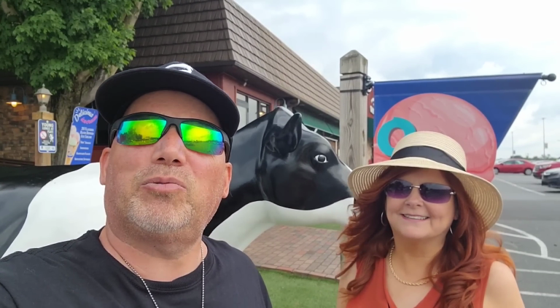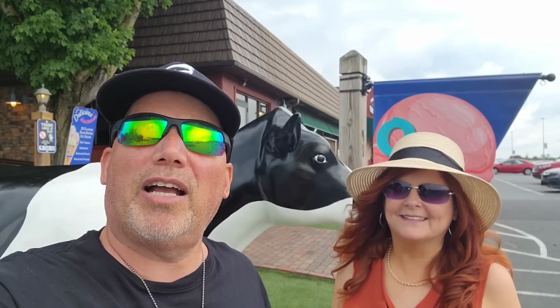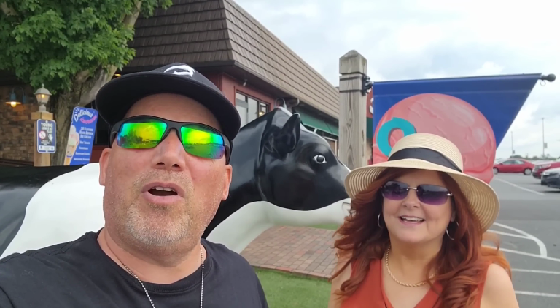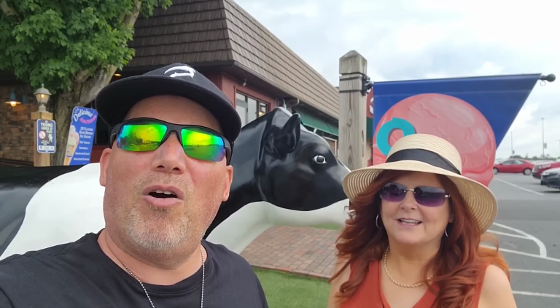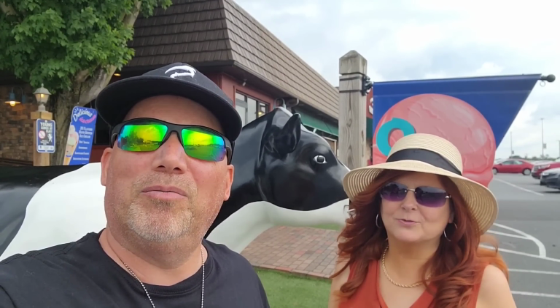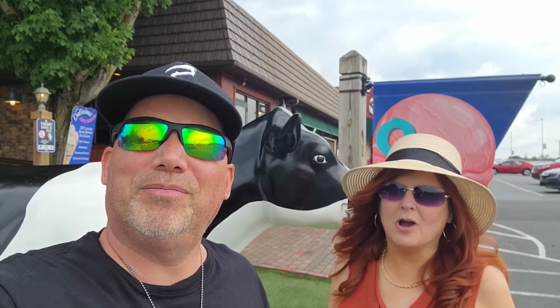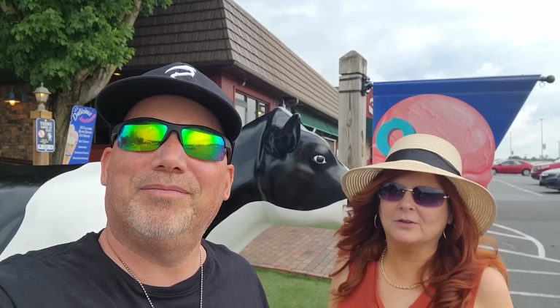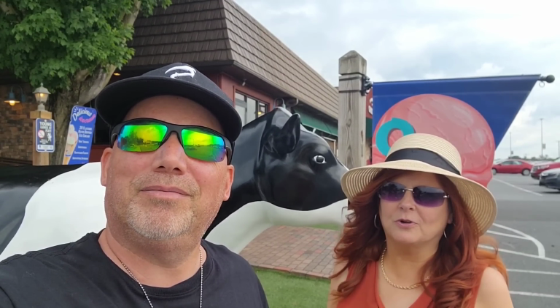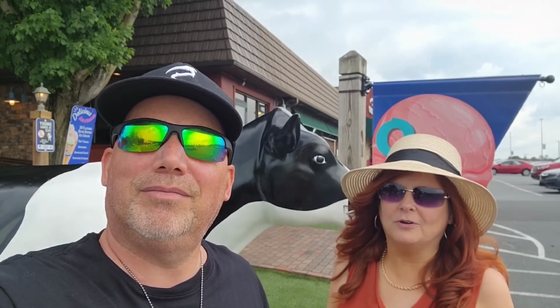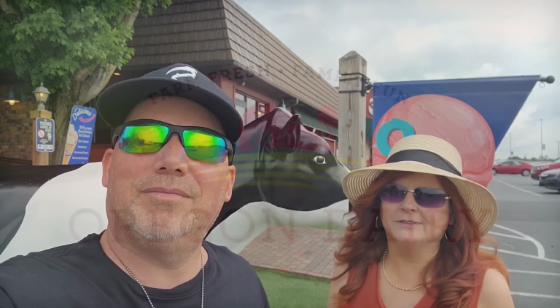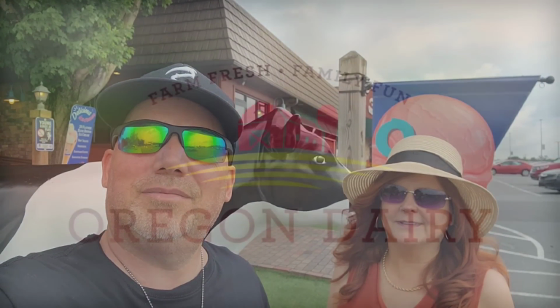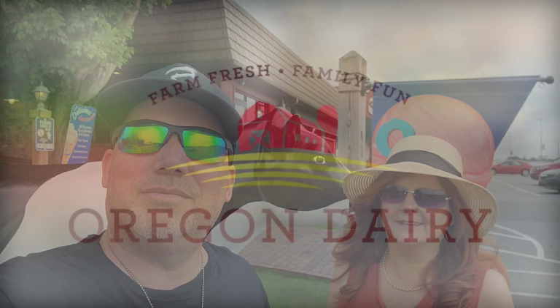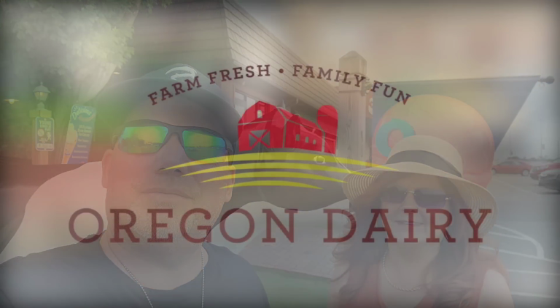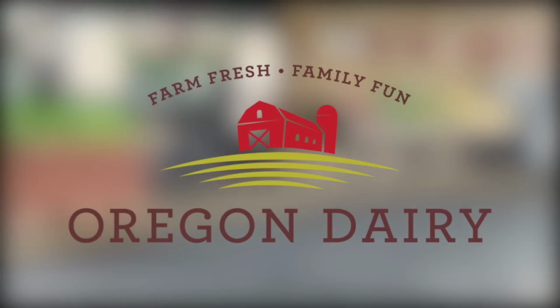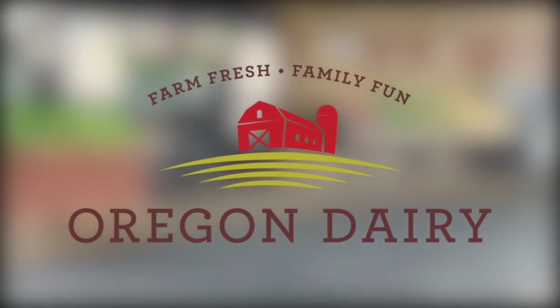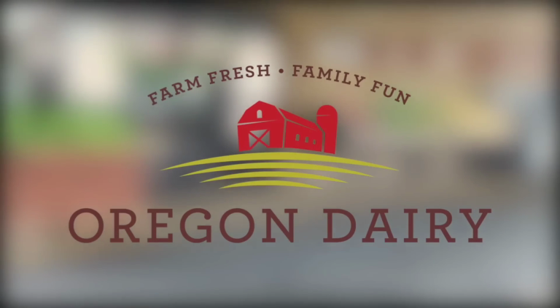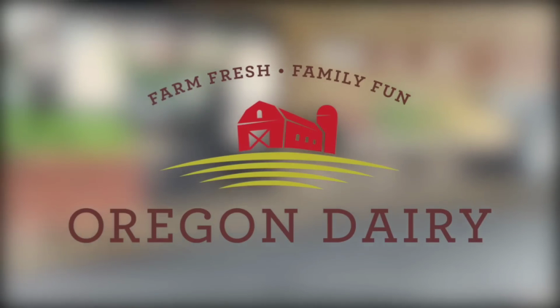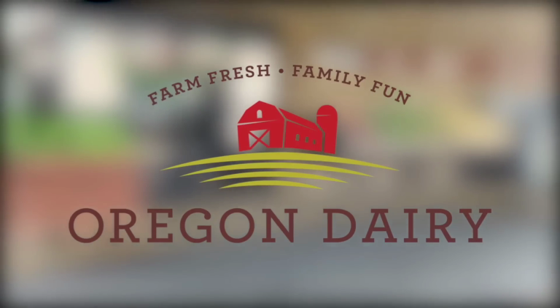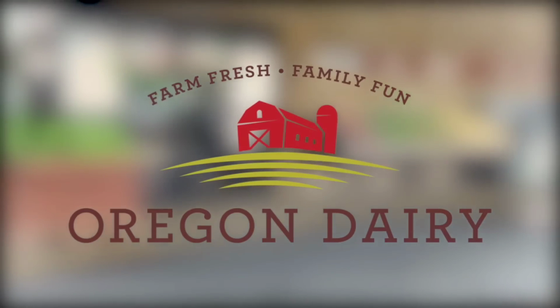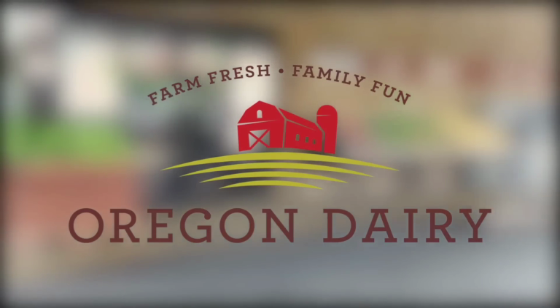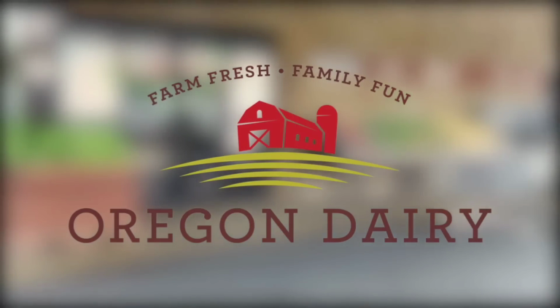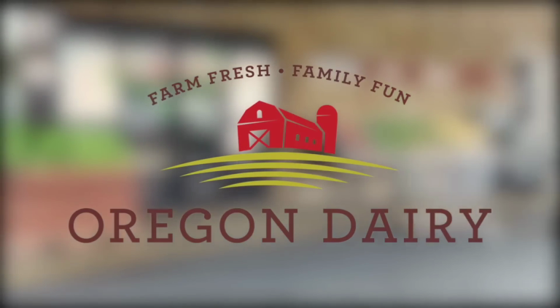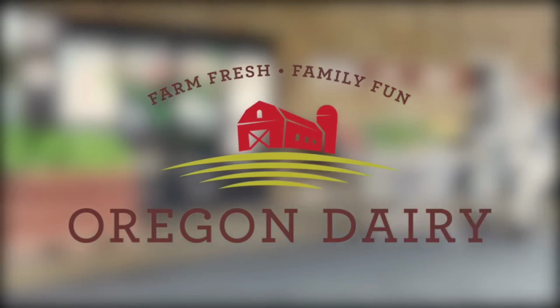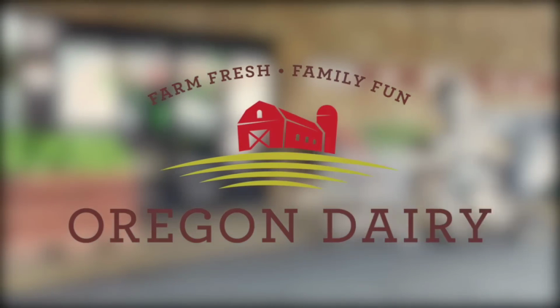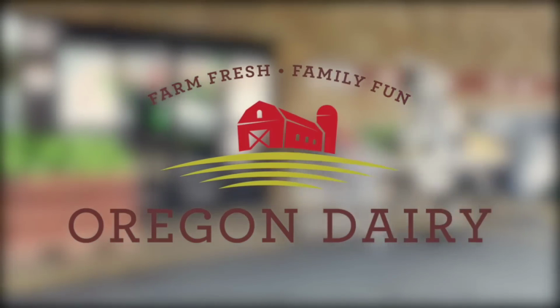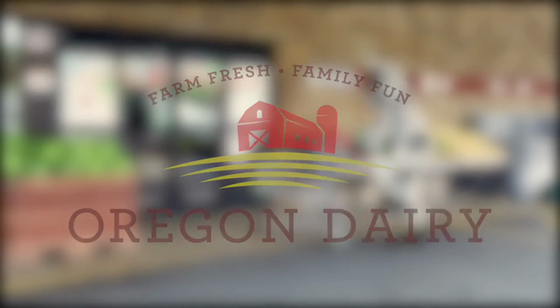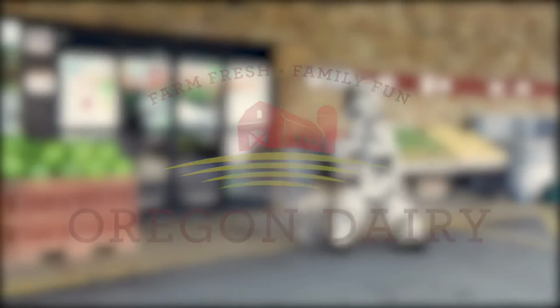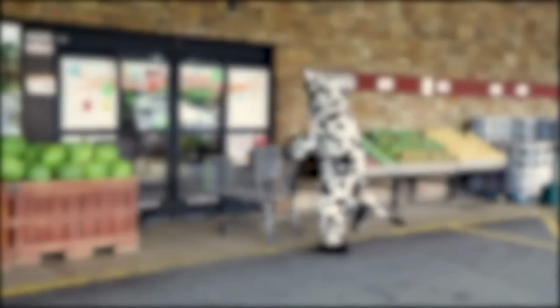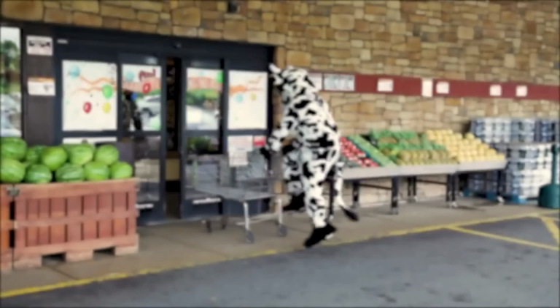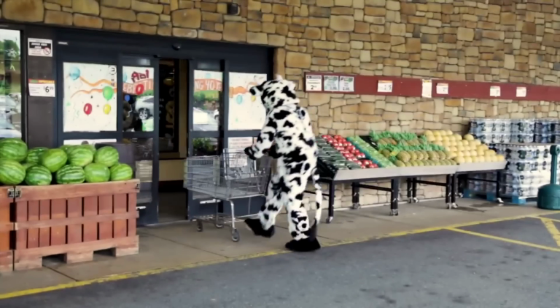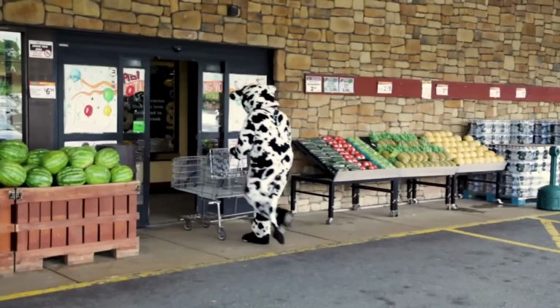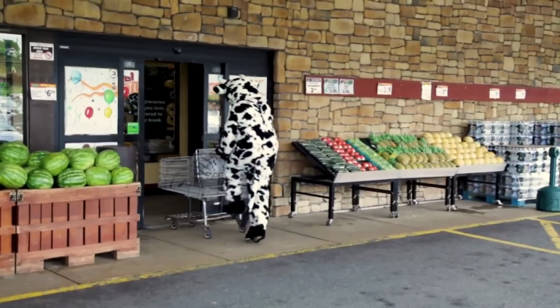Let's rock and roll. For 40 years, Oregon Dairy has been a destination for farm-fresh family fun.